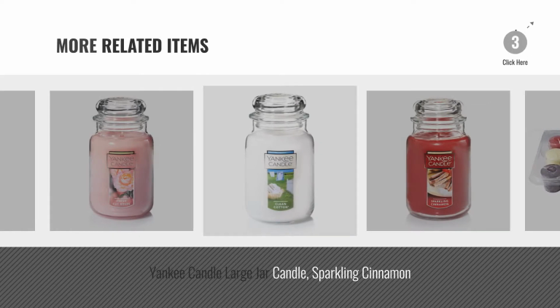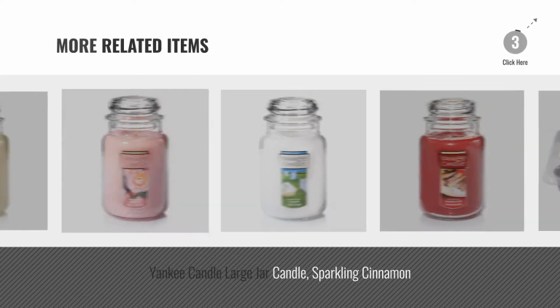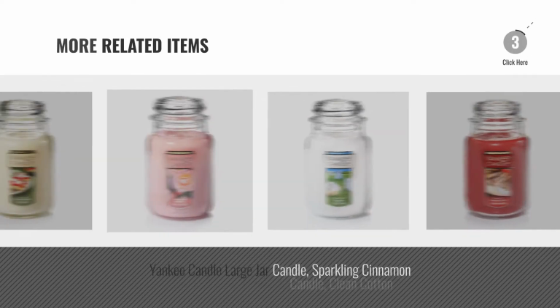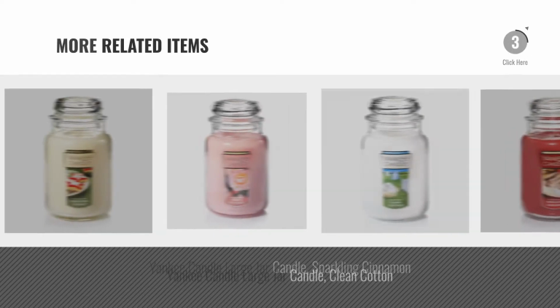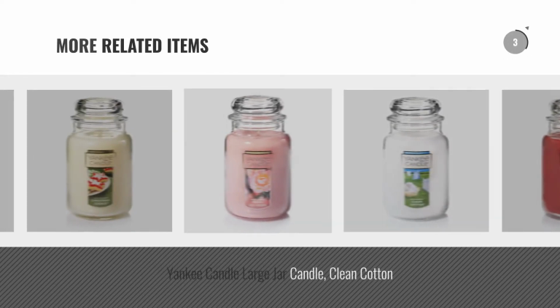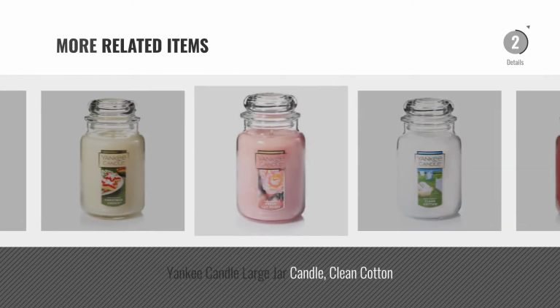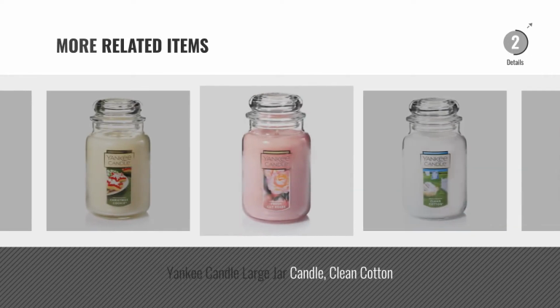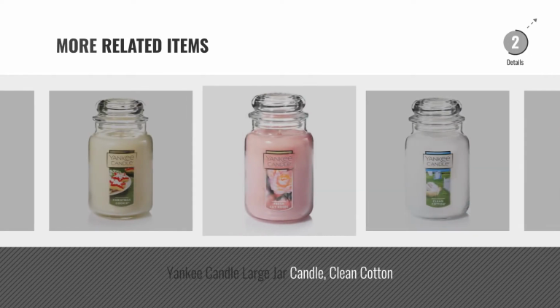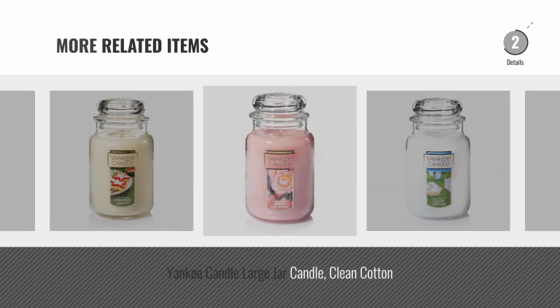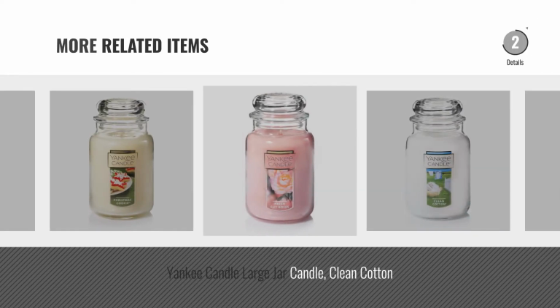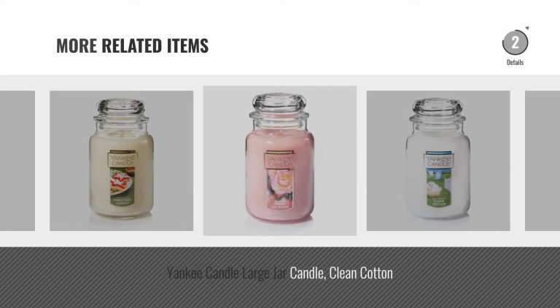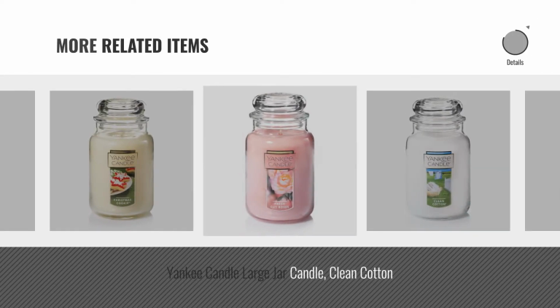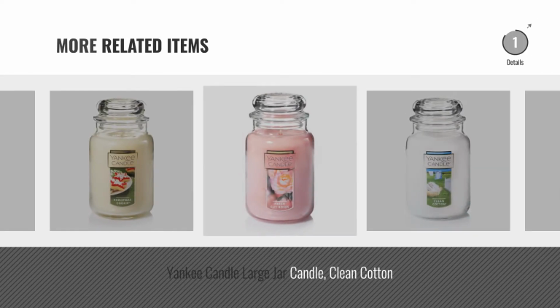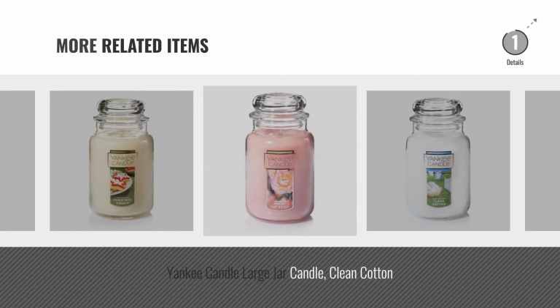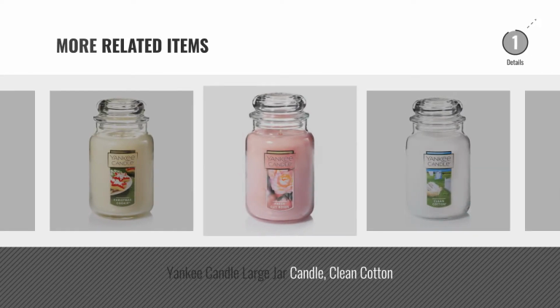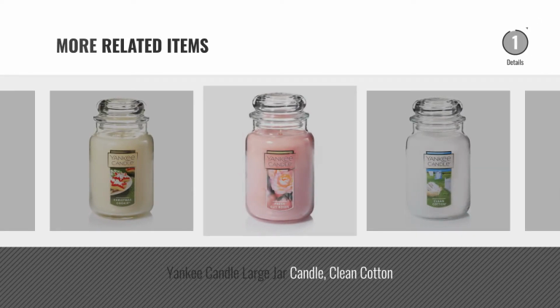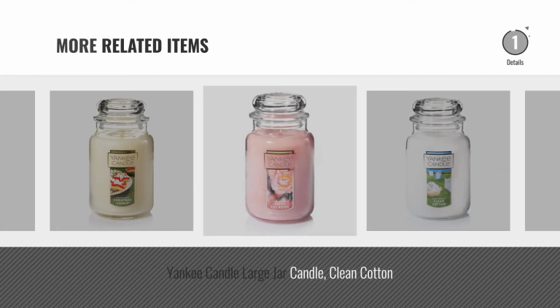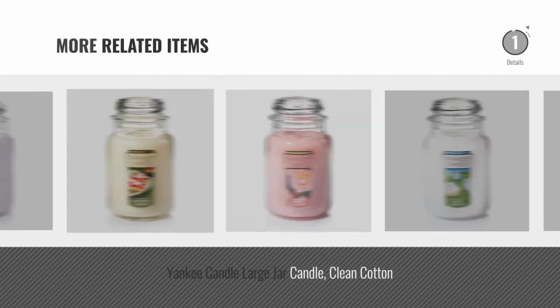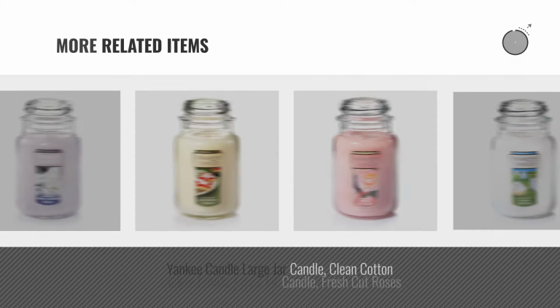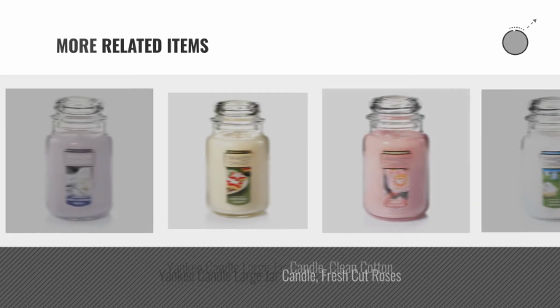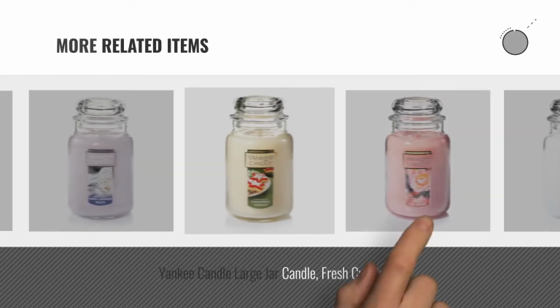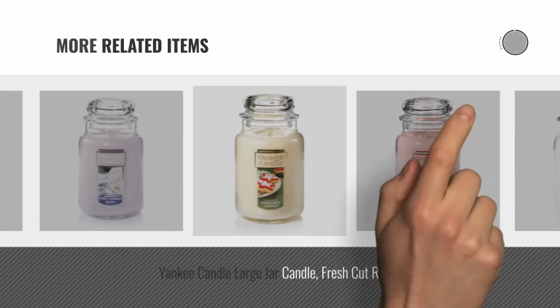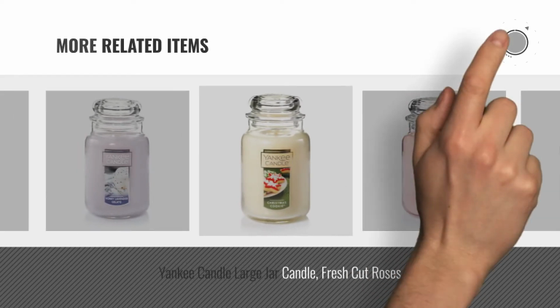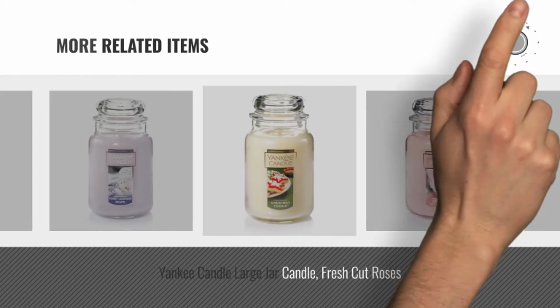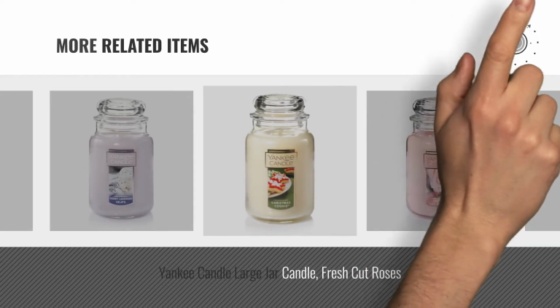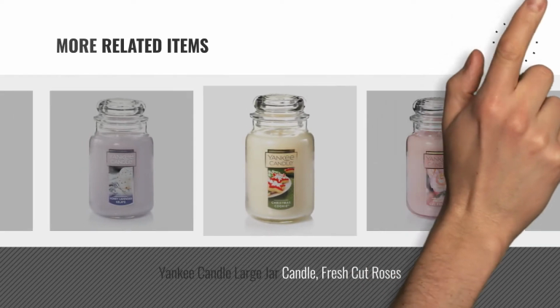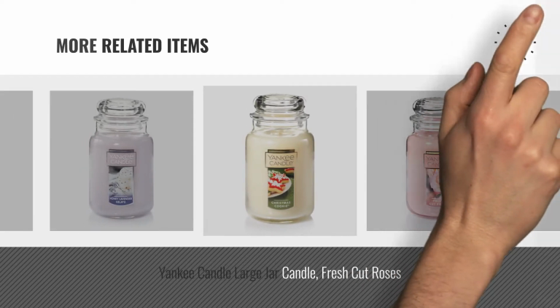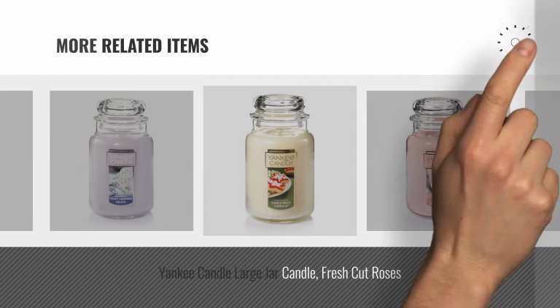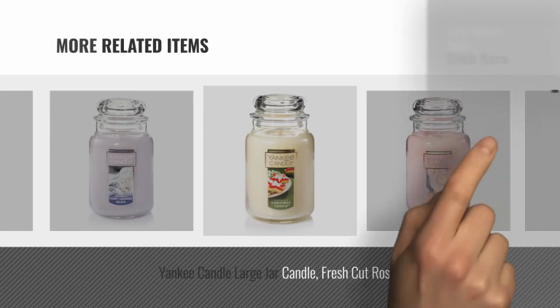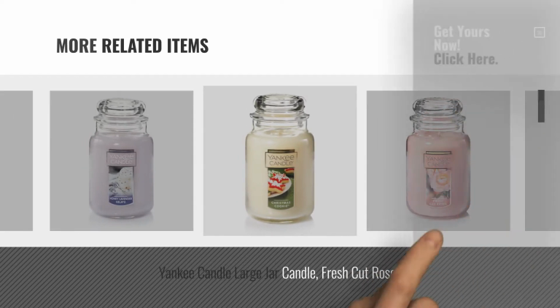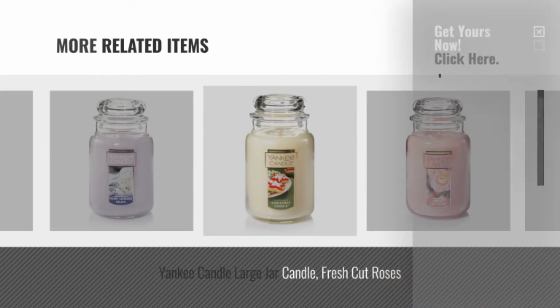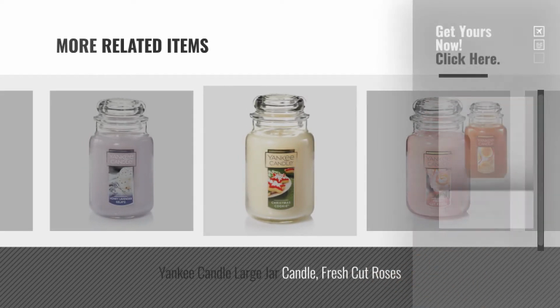And online deals, just click this circle.